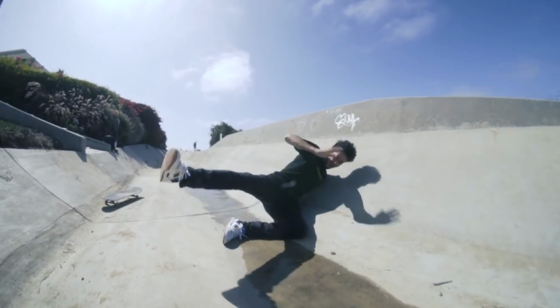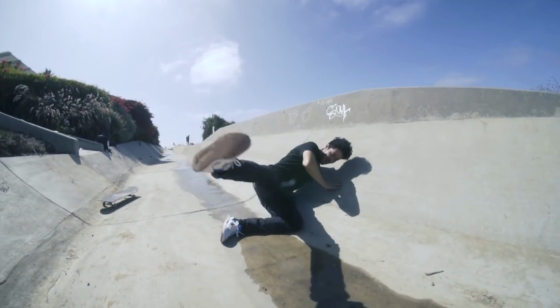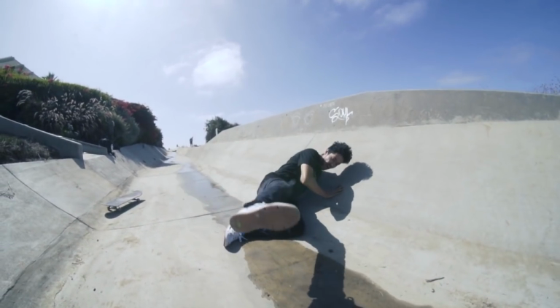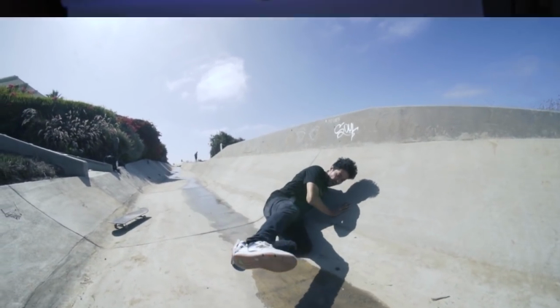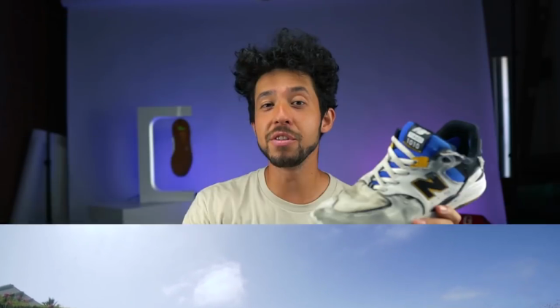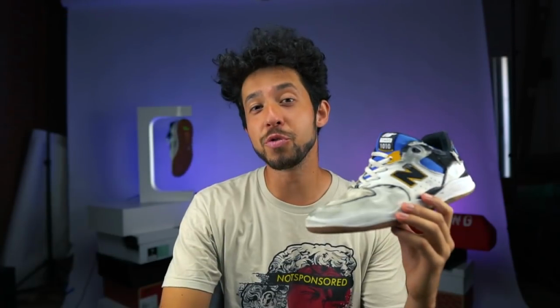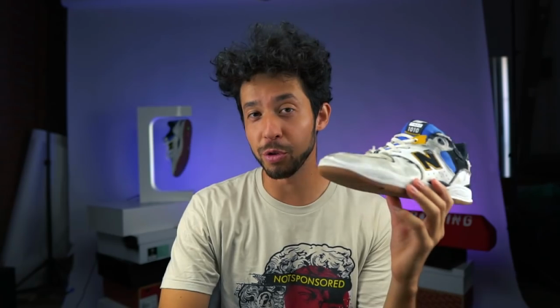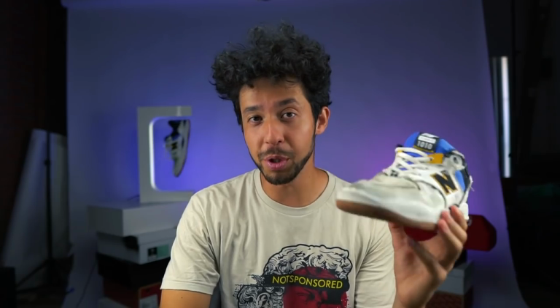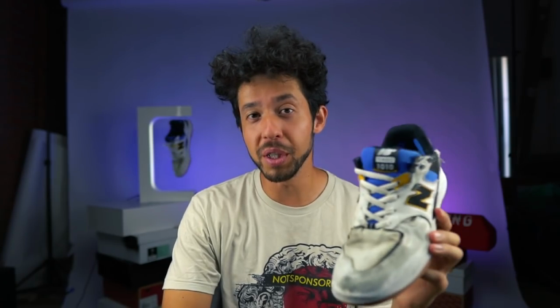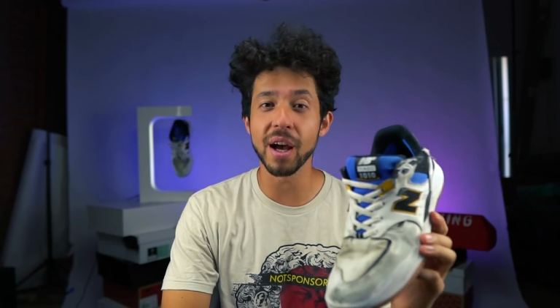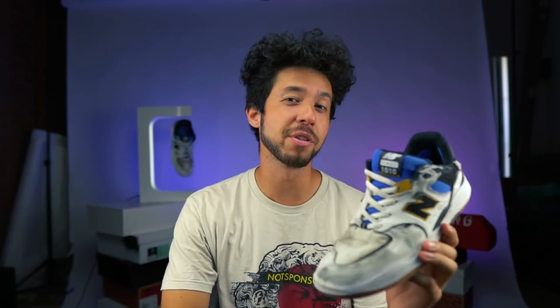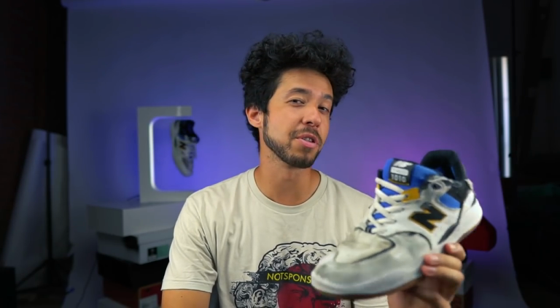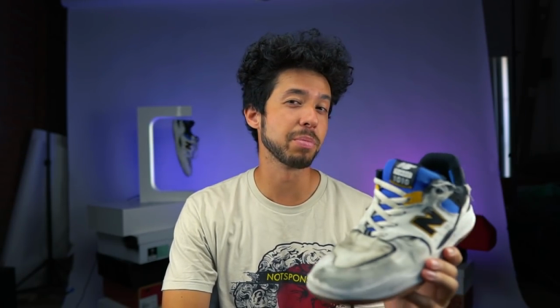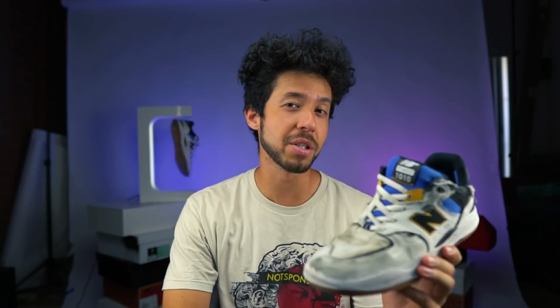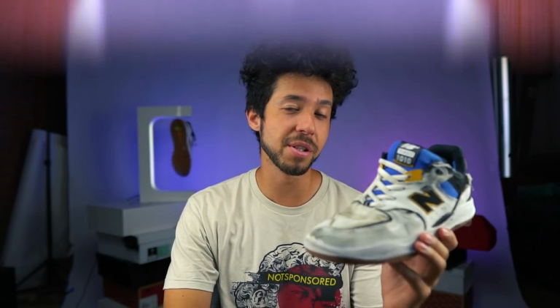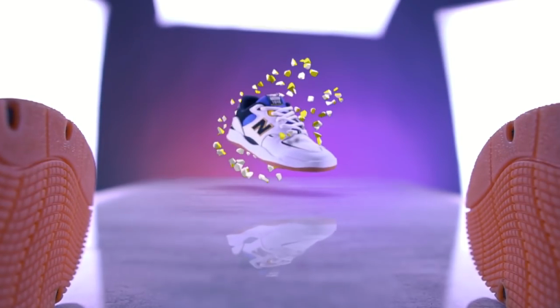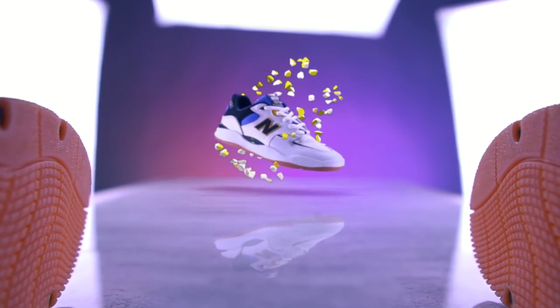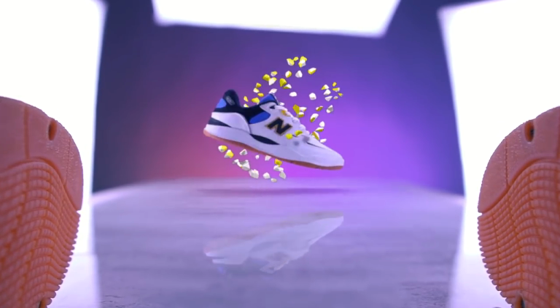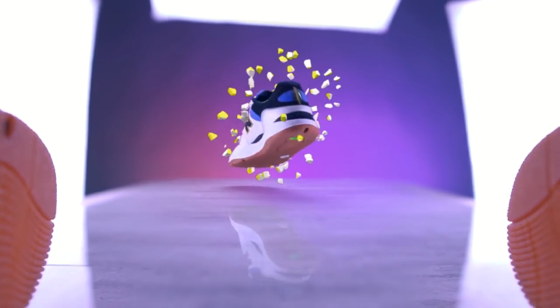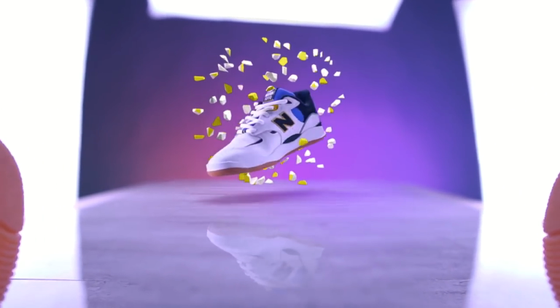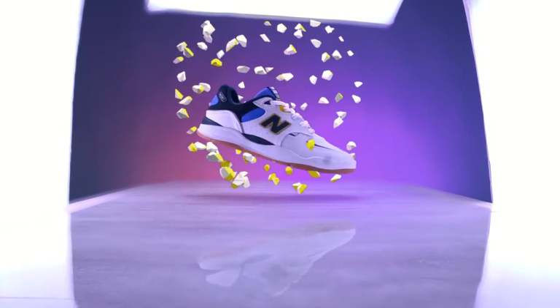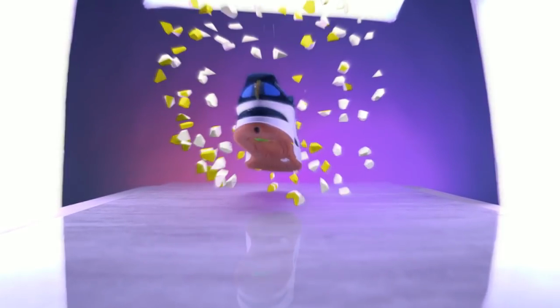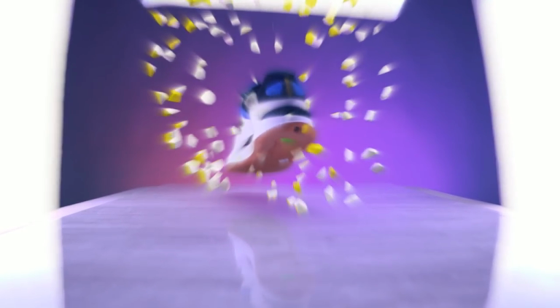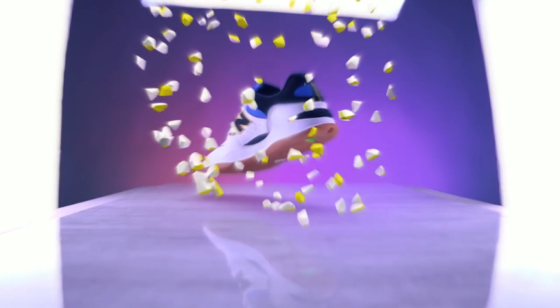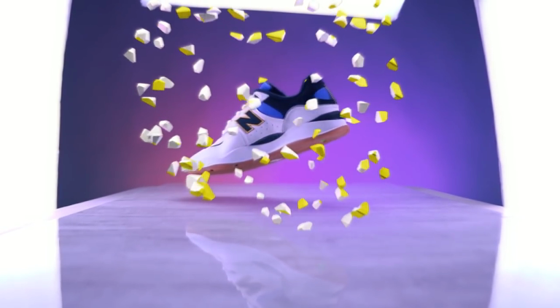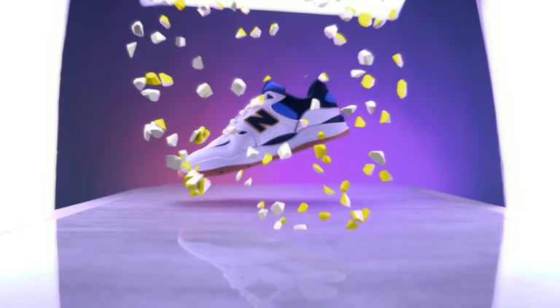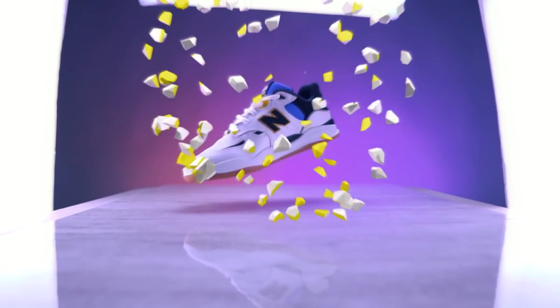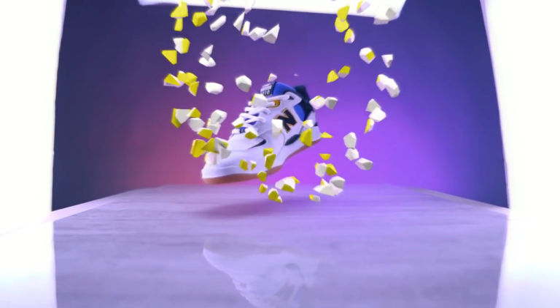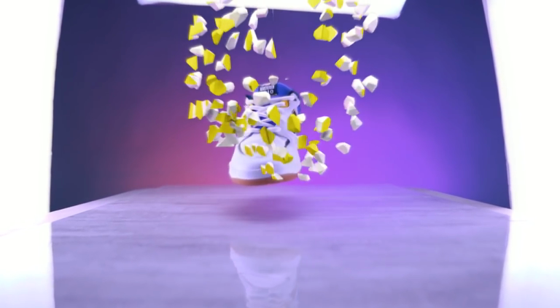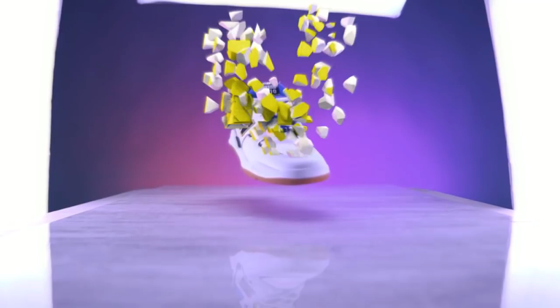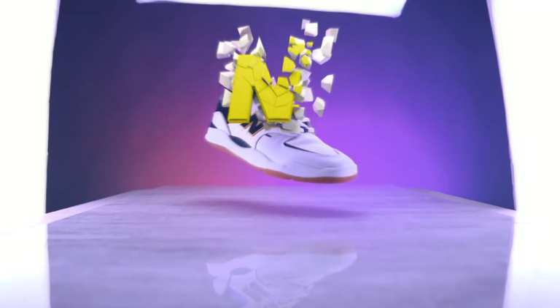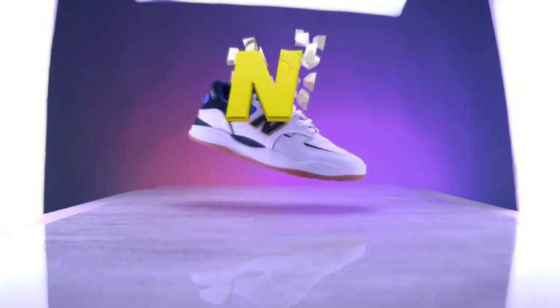I kept skating these shoes for three weeks after the first impressions, and this is my full review on the New Balance Tiago 1010.